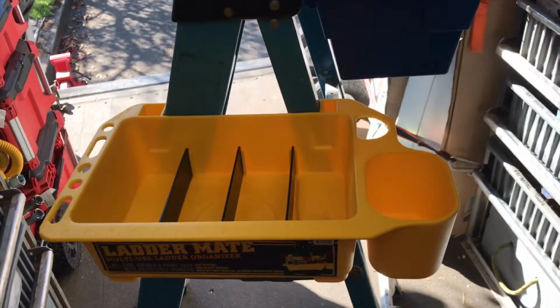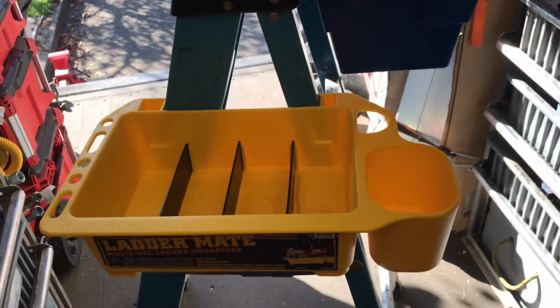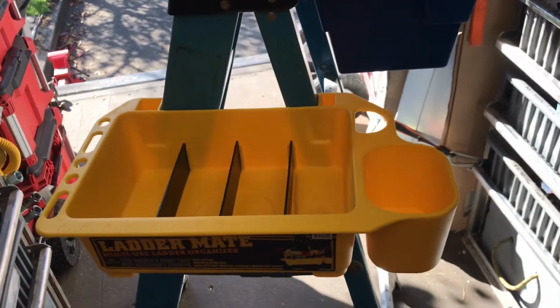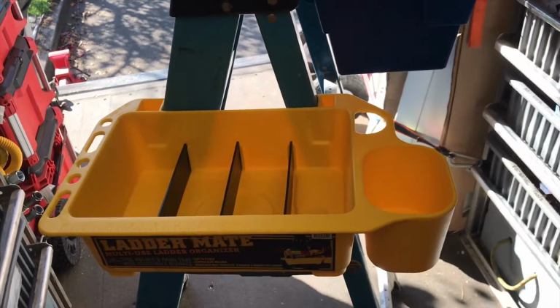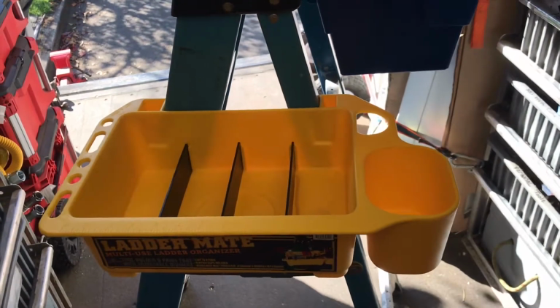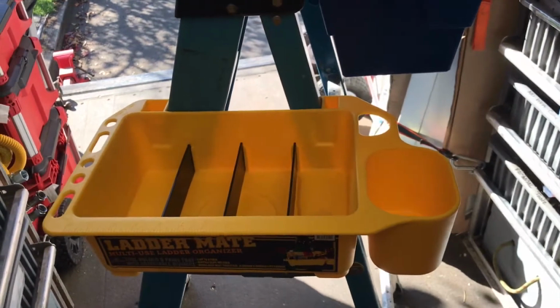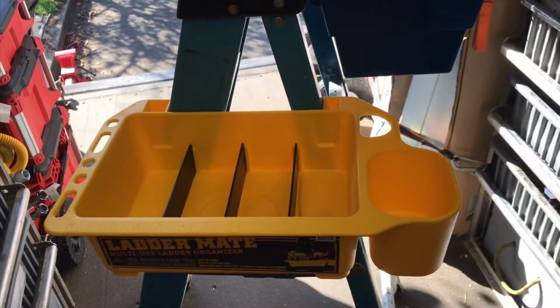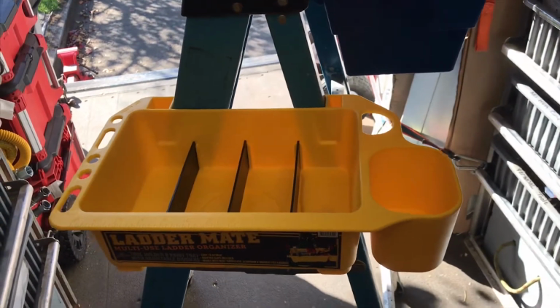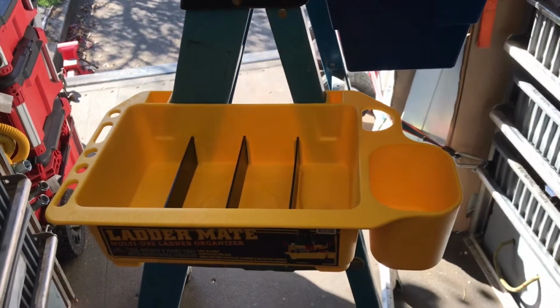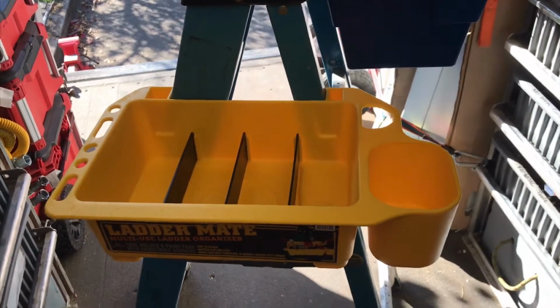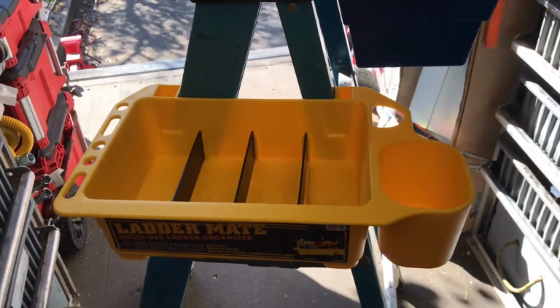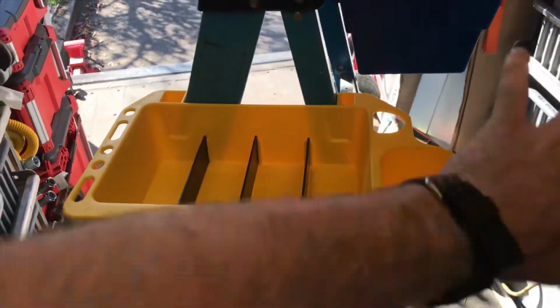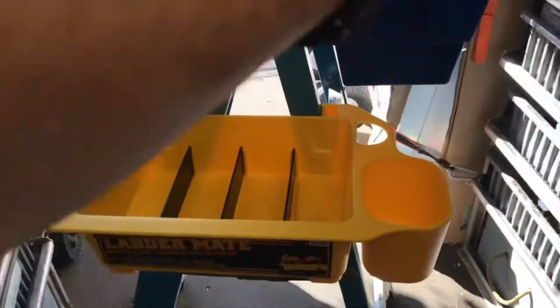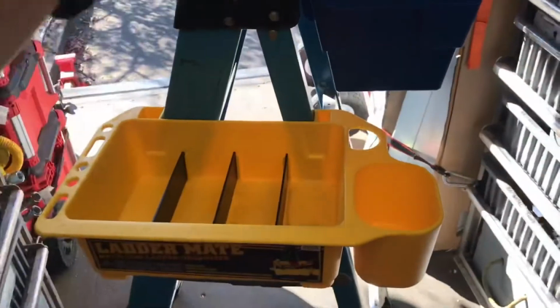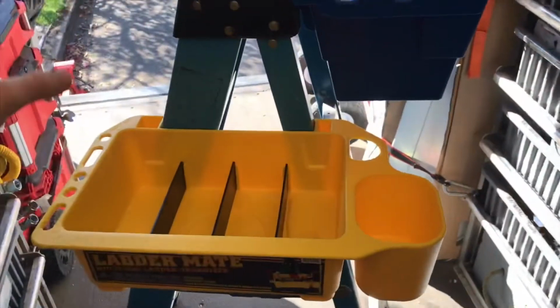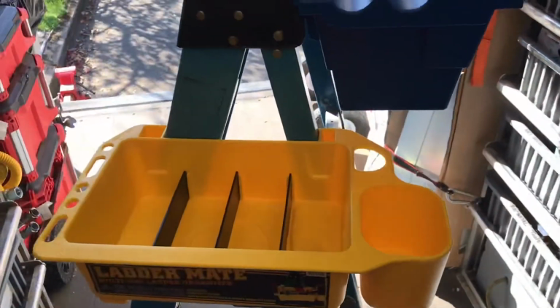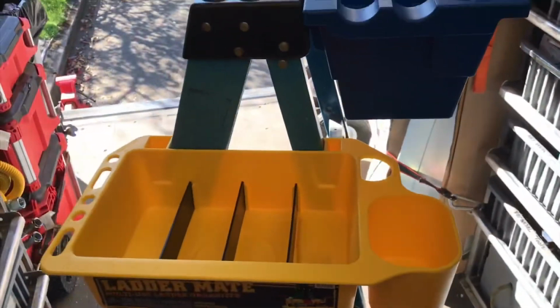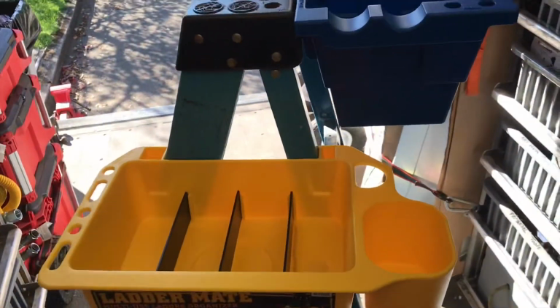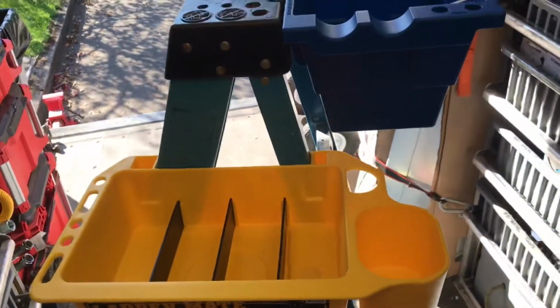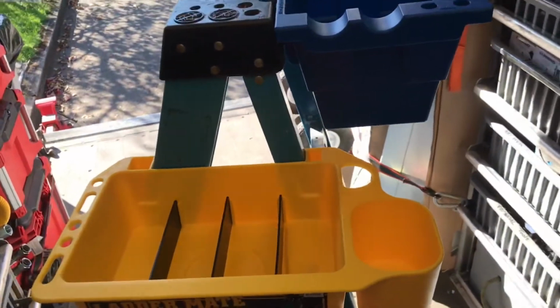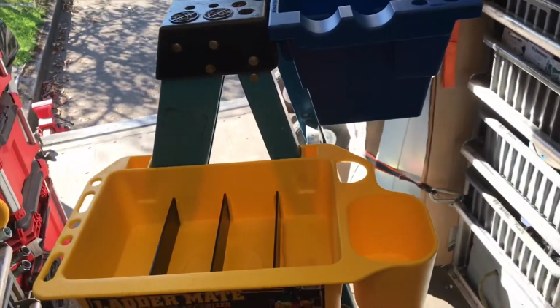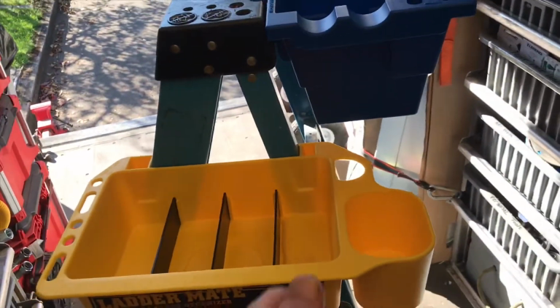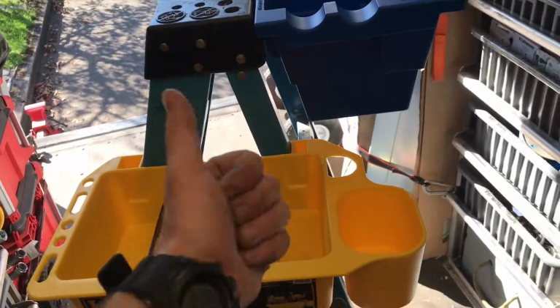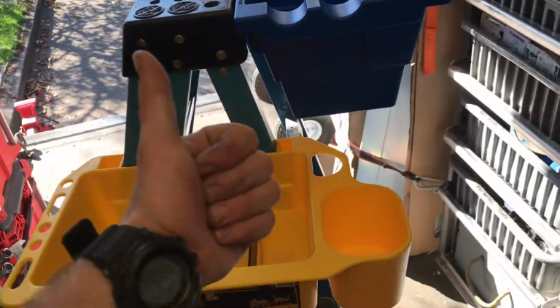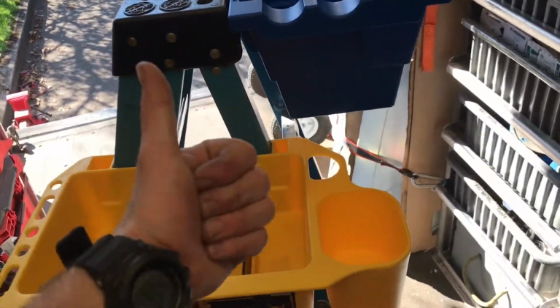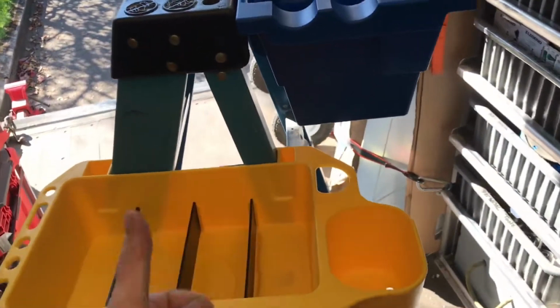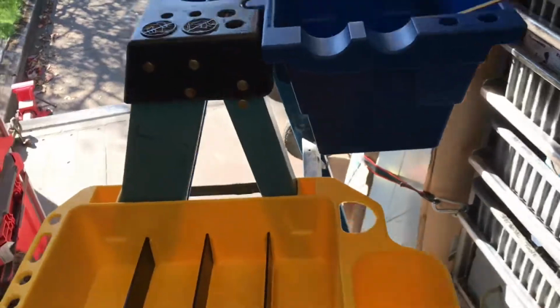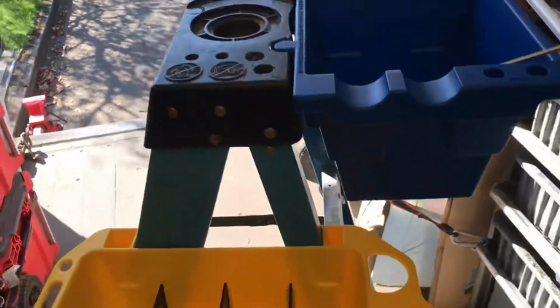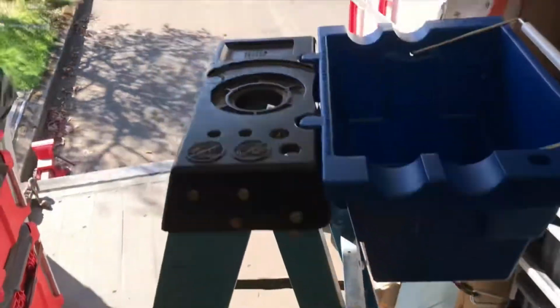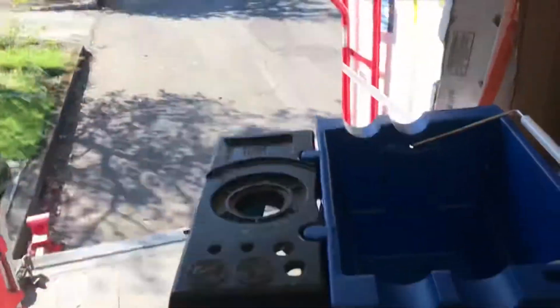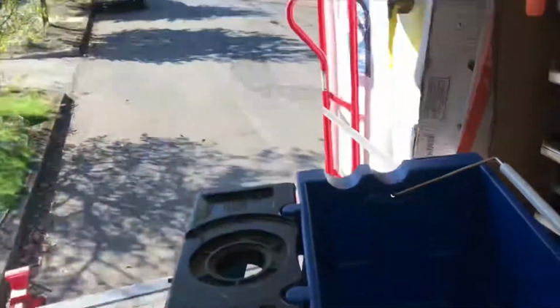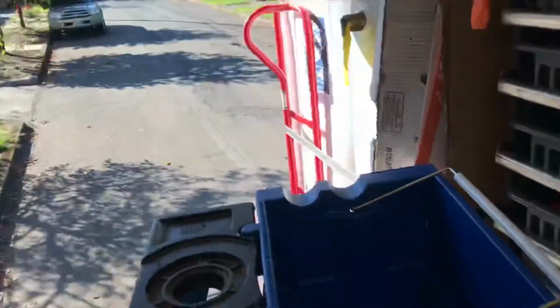And this Ladder Mate — I haven't used it at all yet, but it looks like it's gonna be pretty sweet as well. Just lots of room to put stuff. Have a wonderful day!